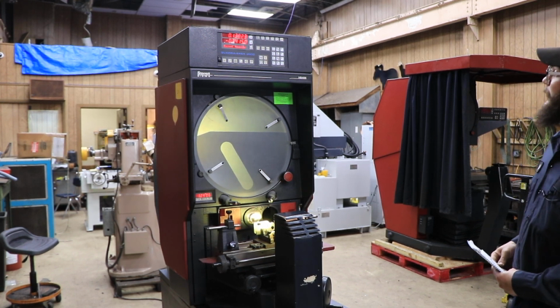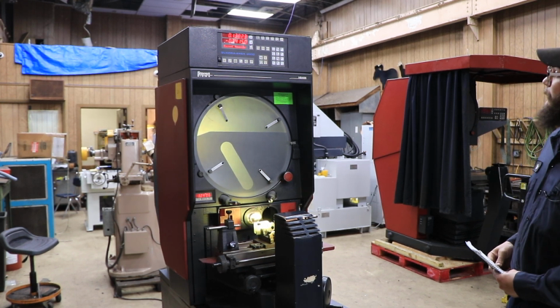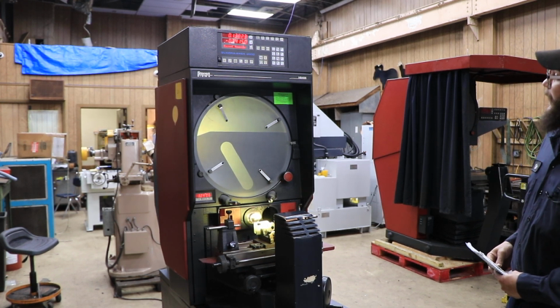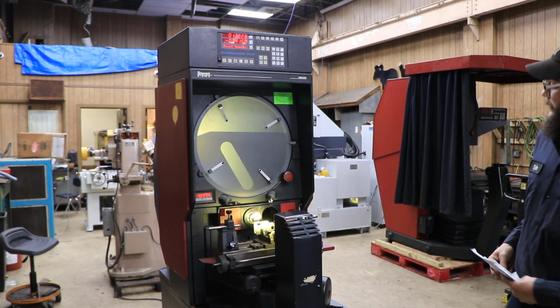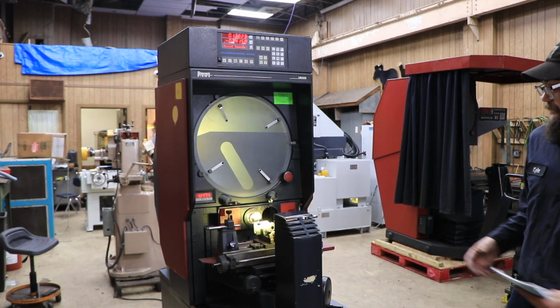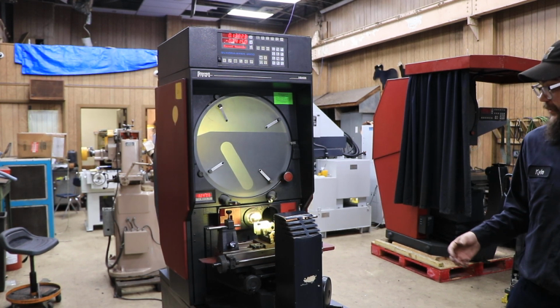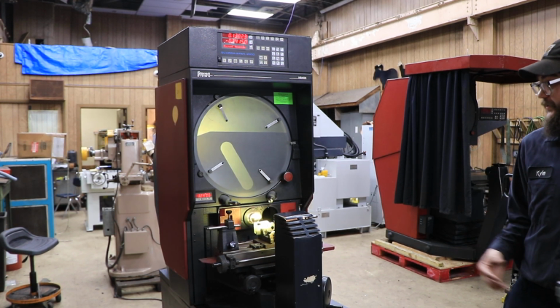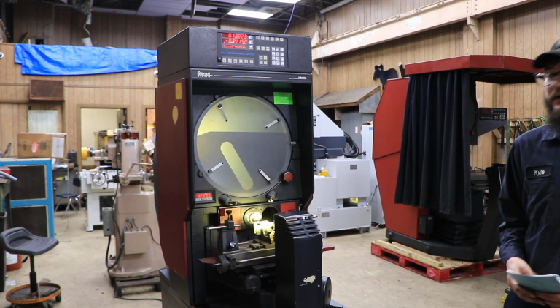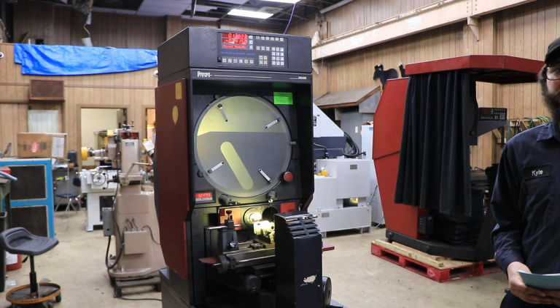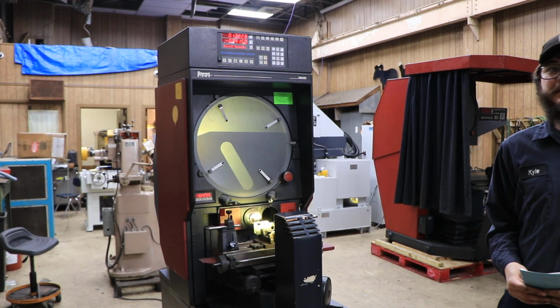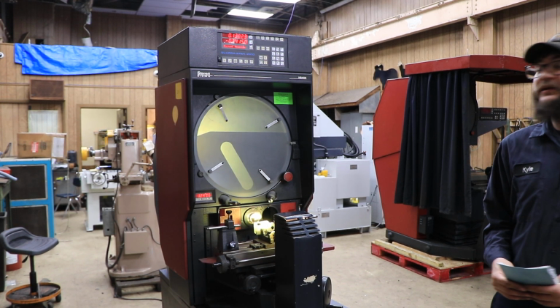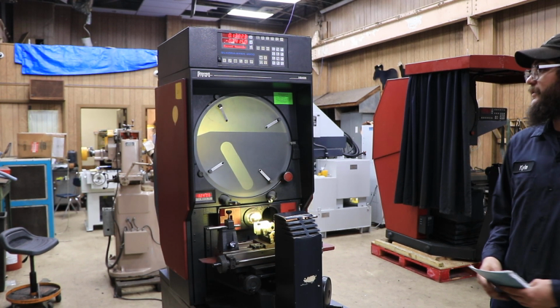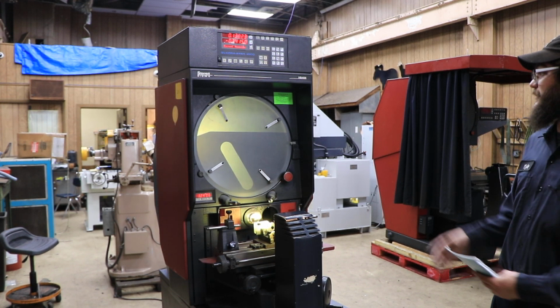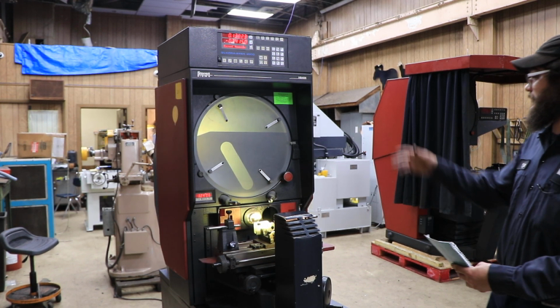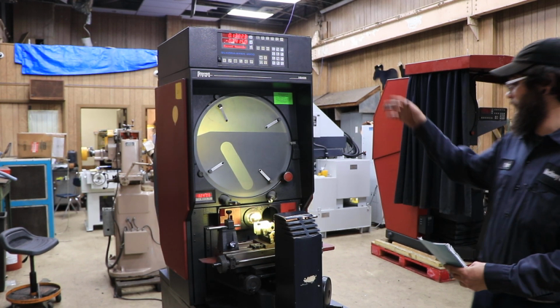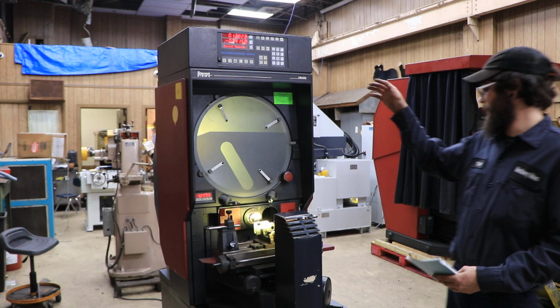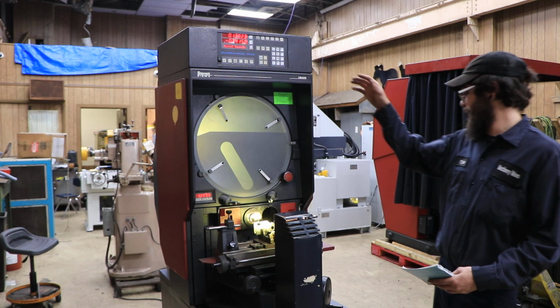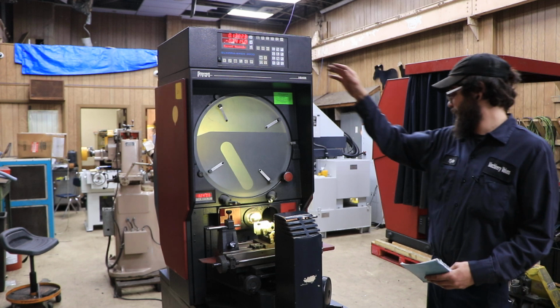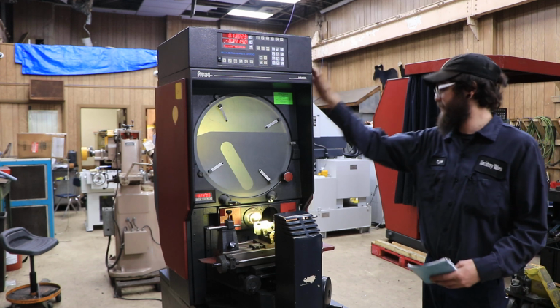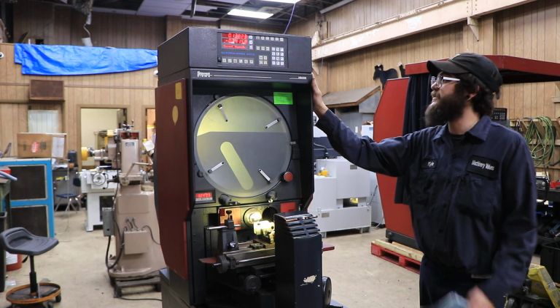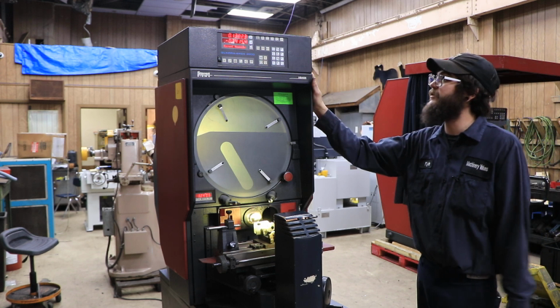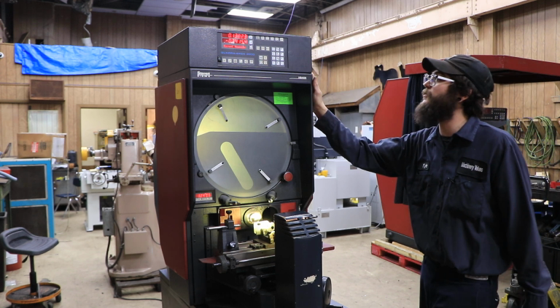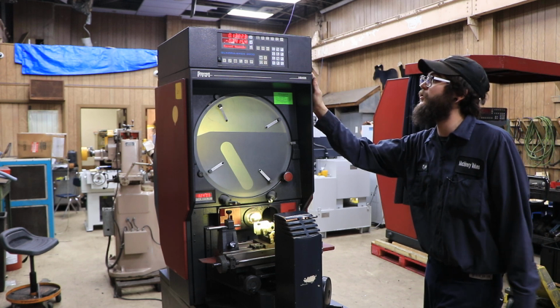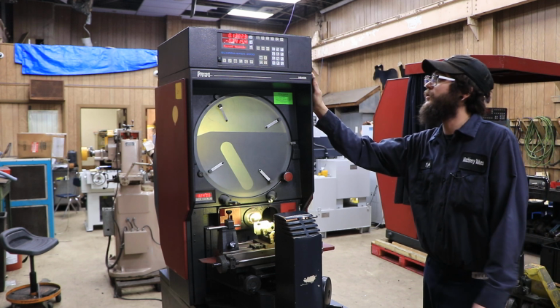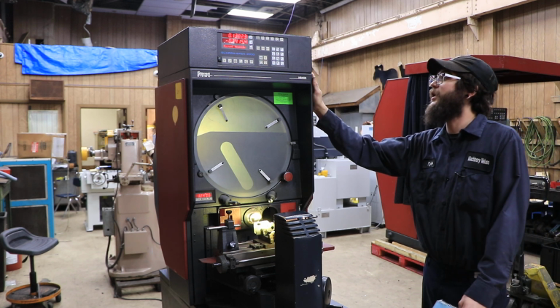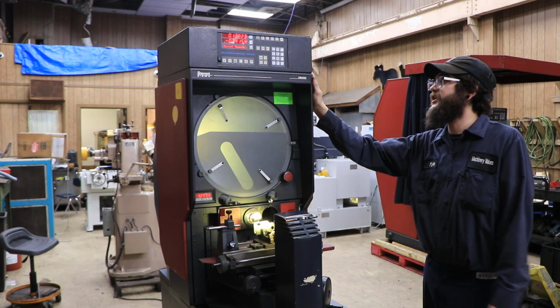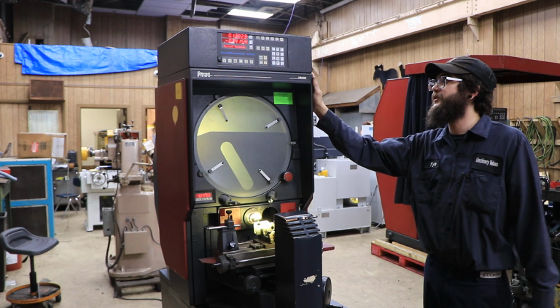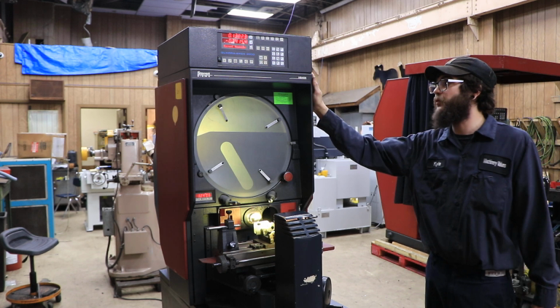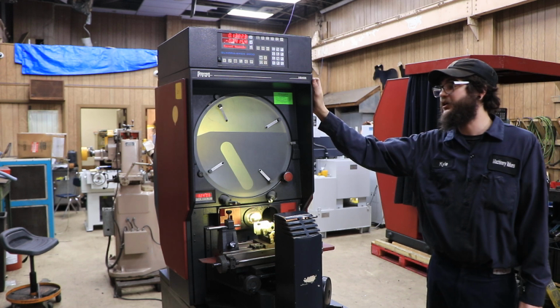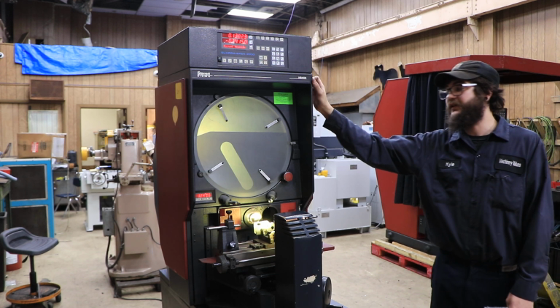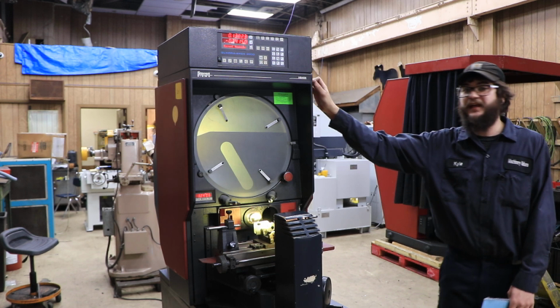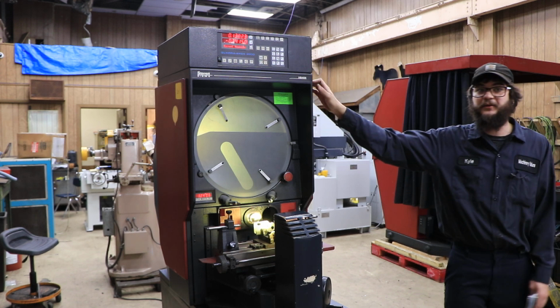And that's basically all there is to it. This is, again, the Starrett HV400. Thank you.